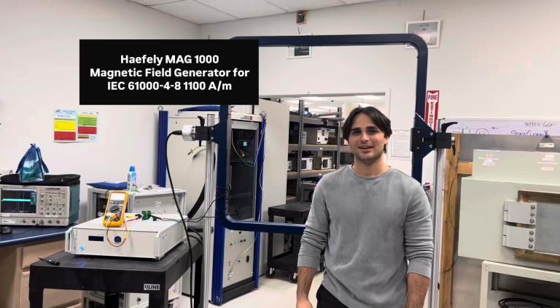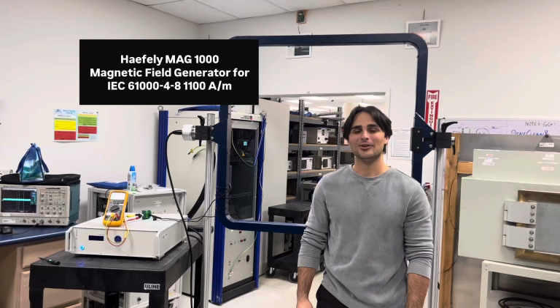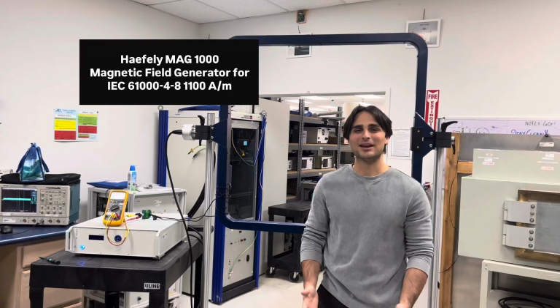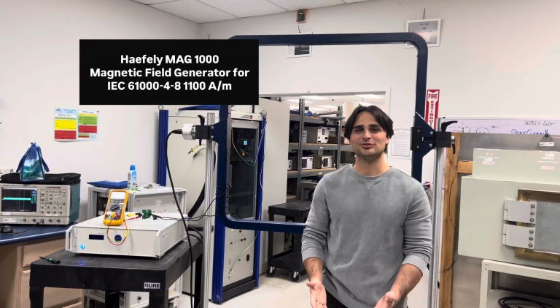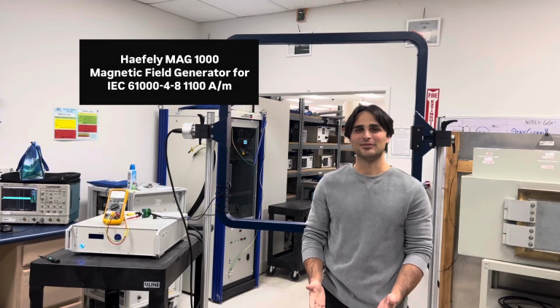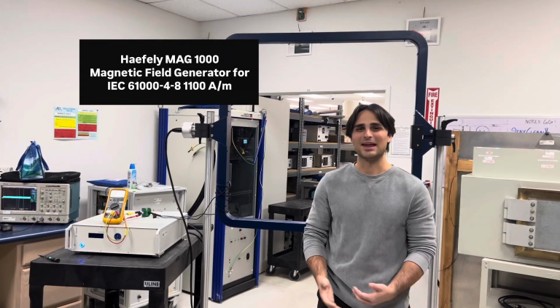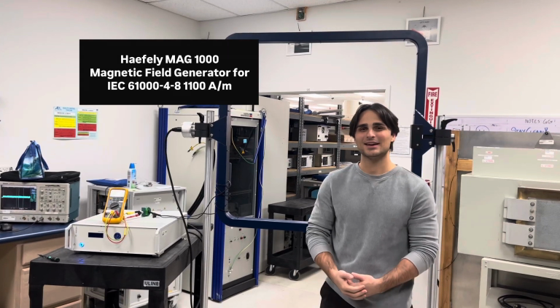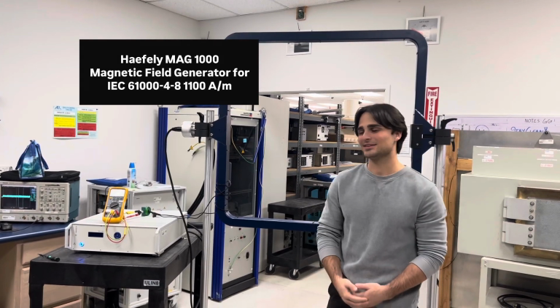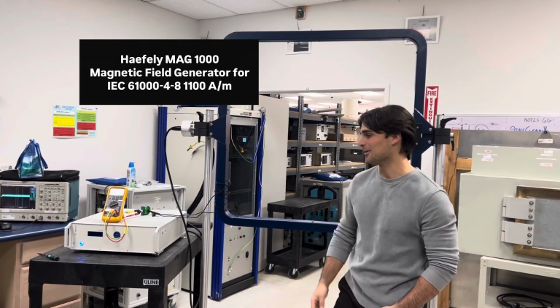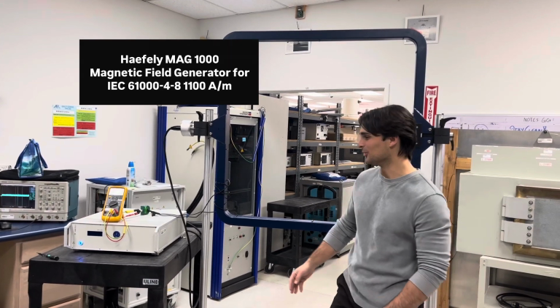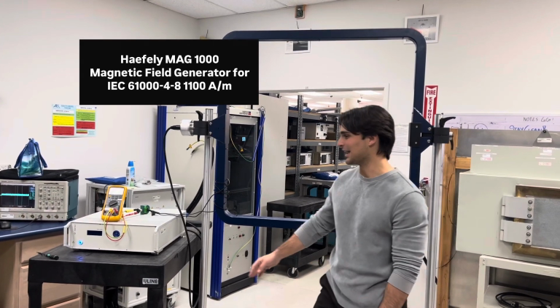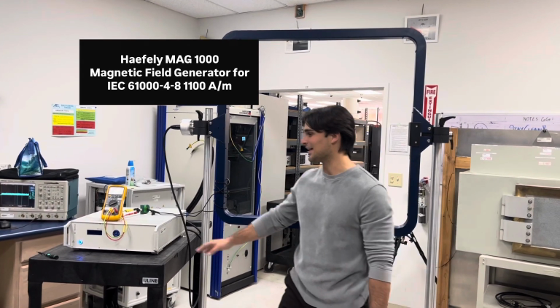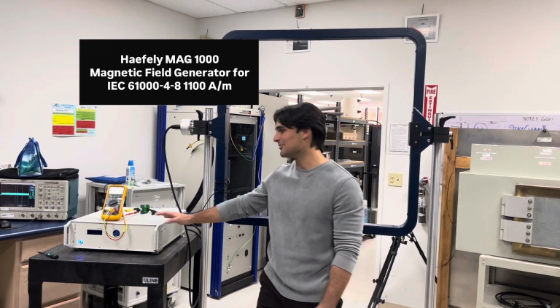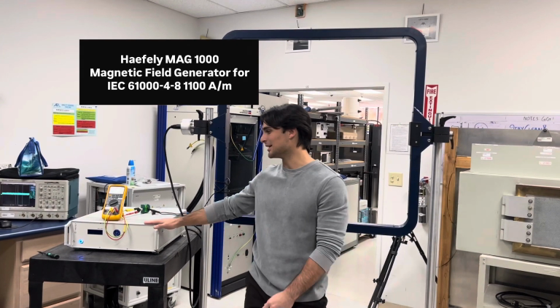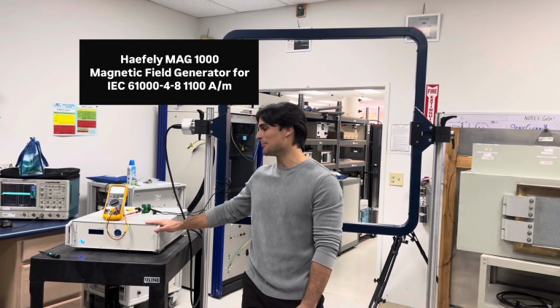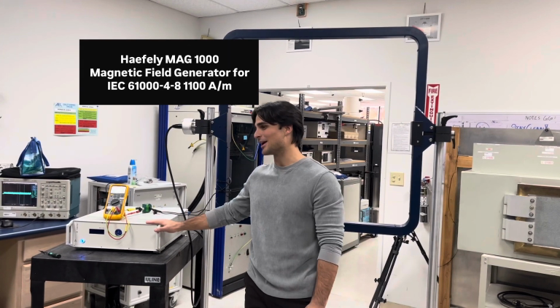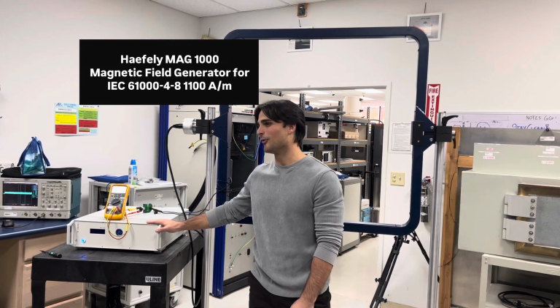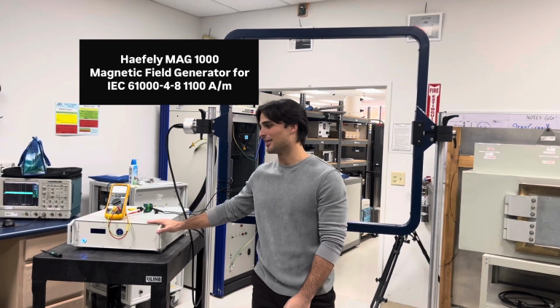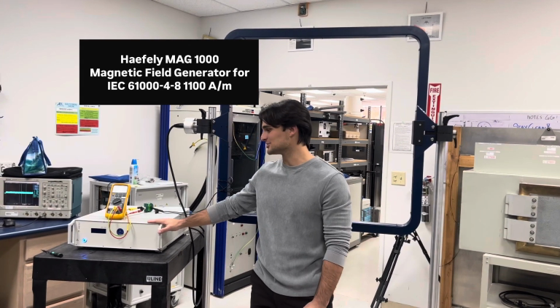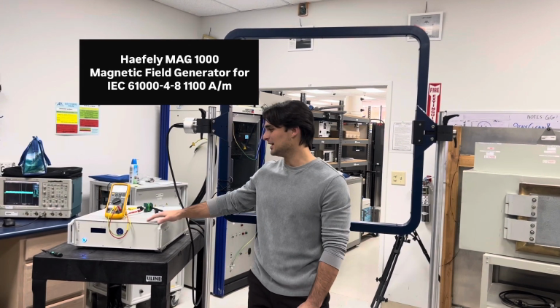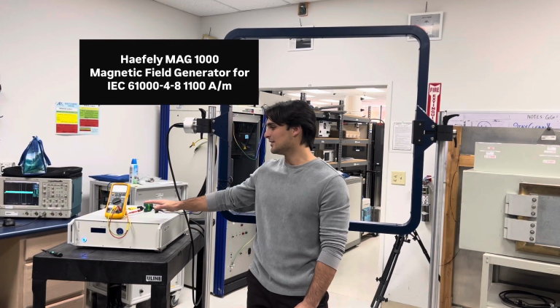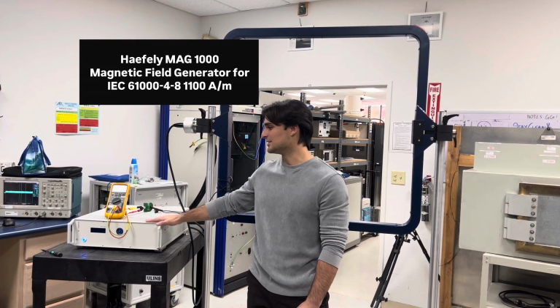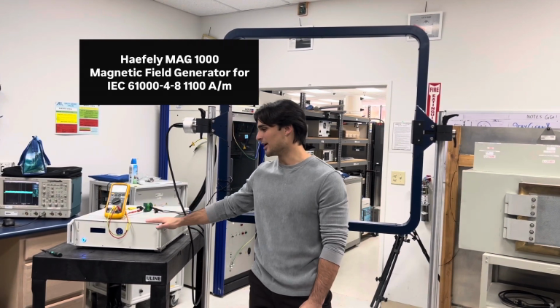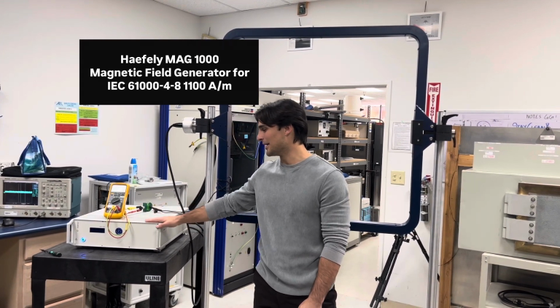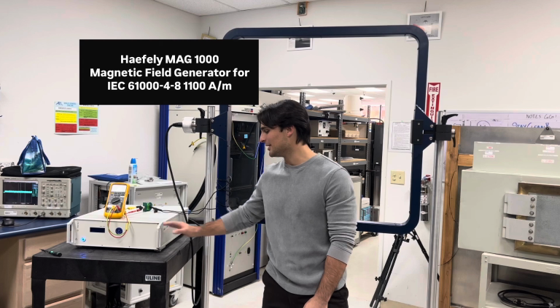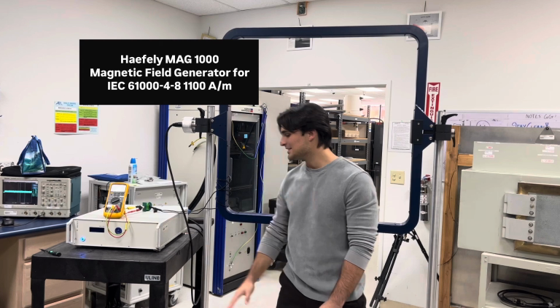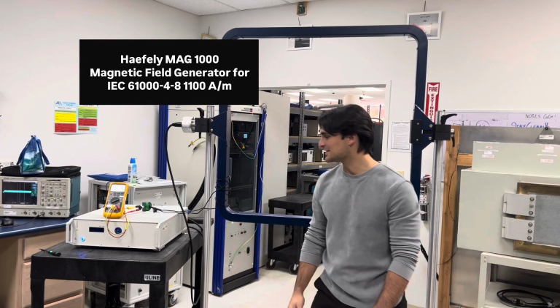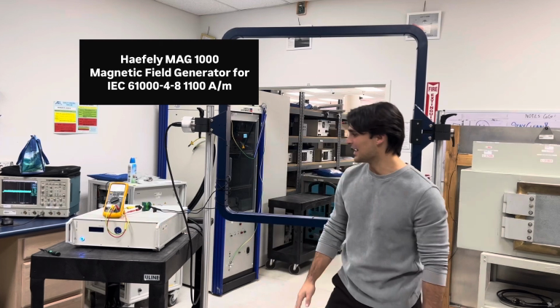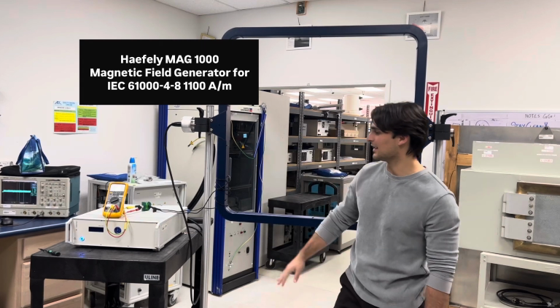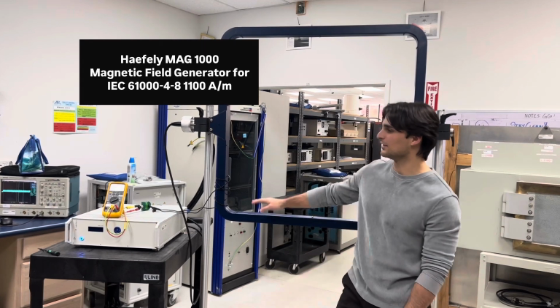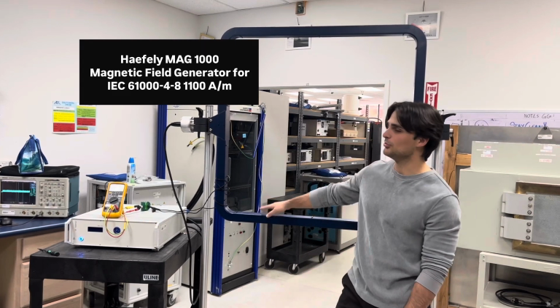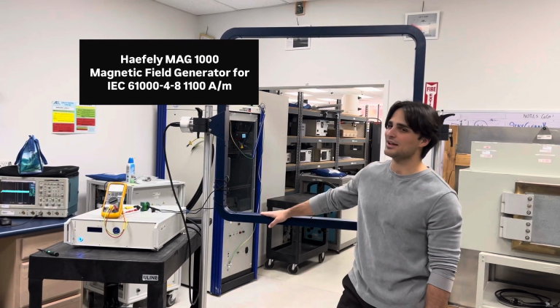Hello, my name is Jake from Haytech. Today we're looking at the Hayfleet MAG-1000. This is the generator, stand, and loop antenna.